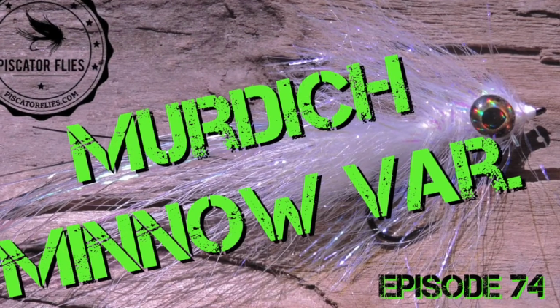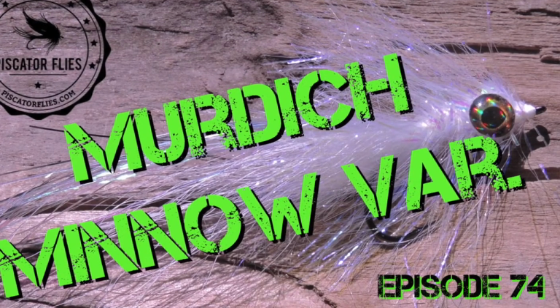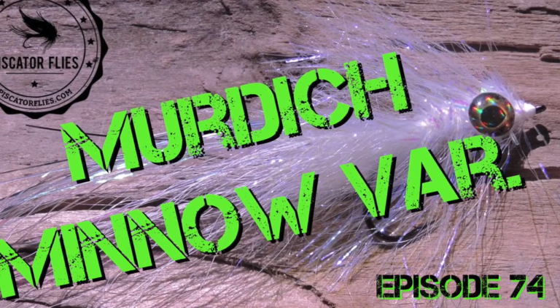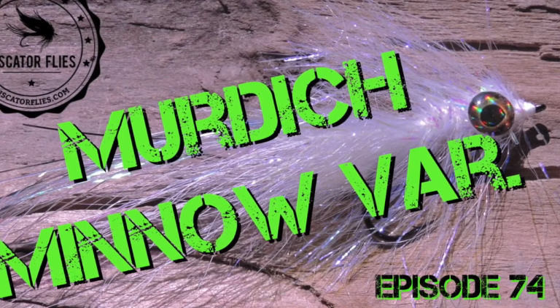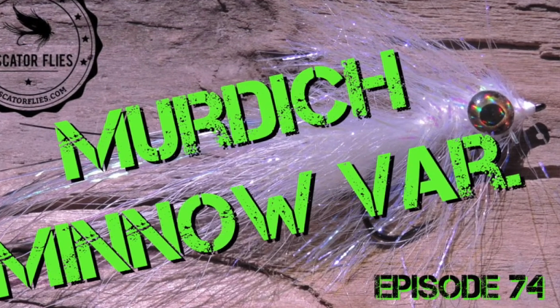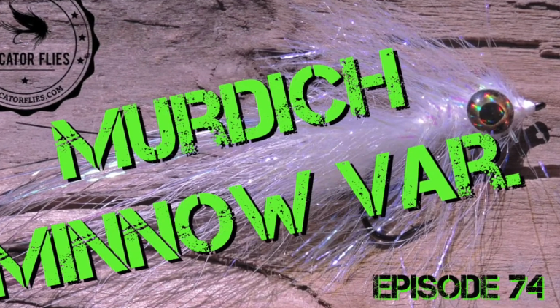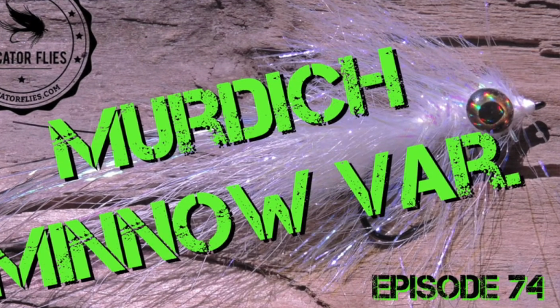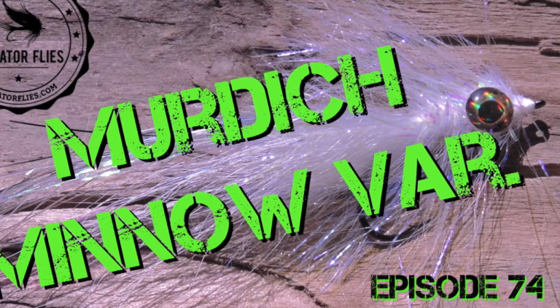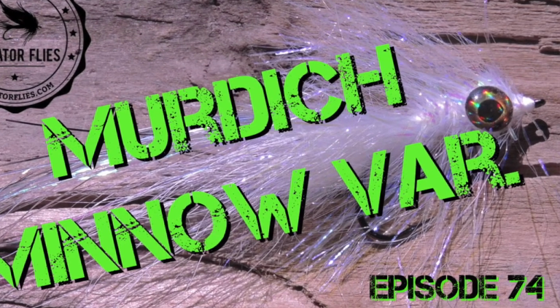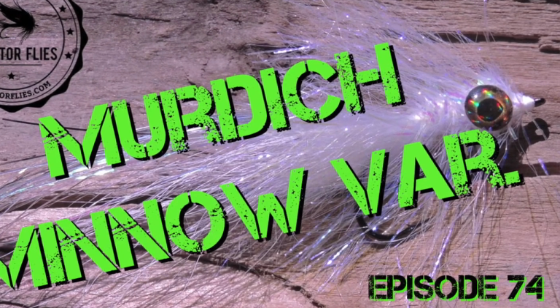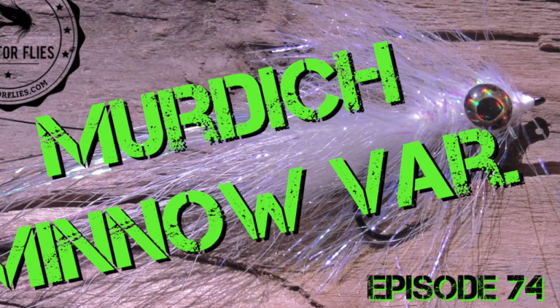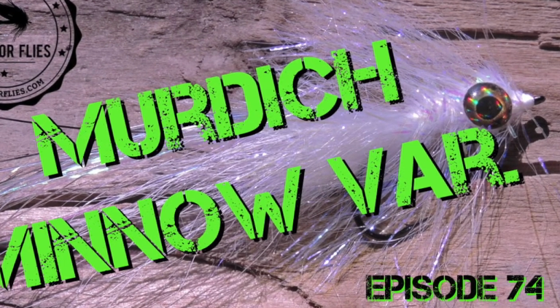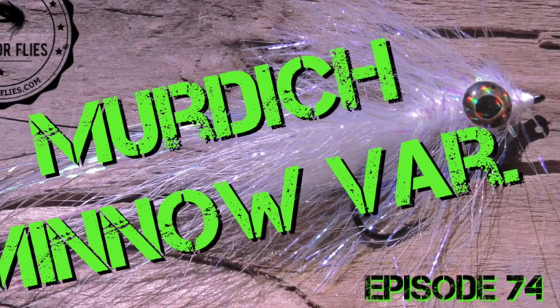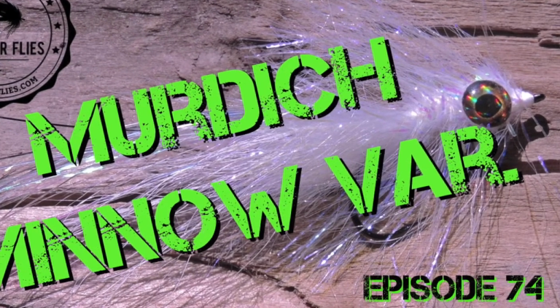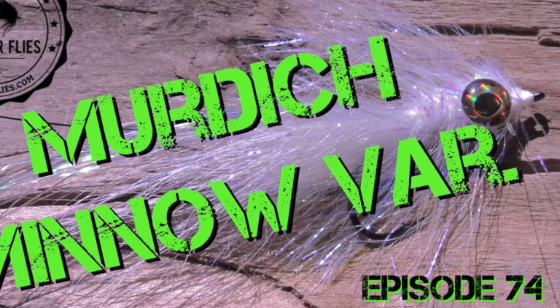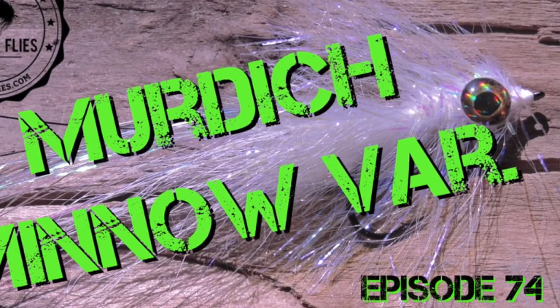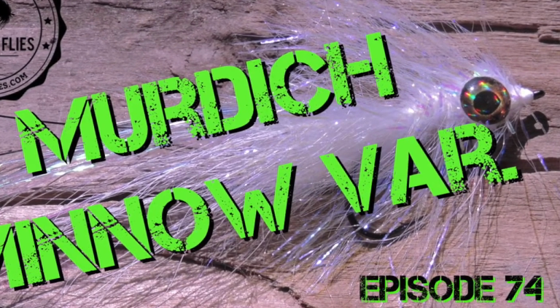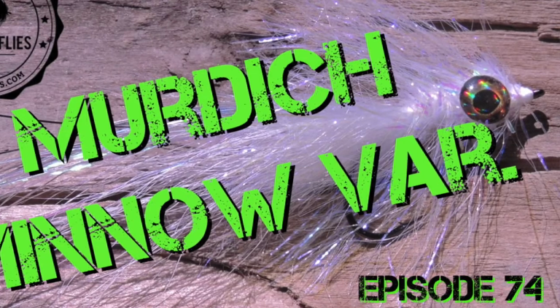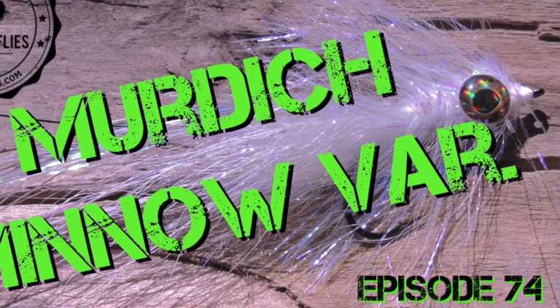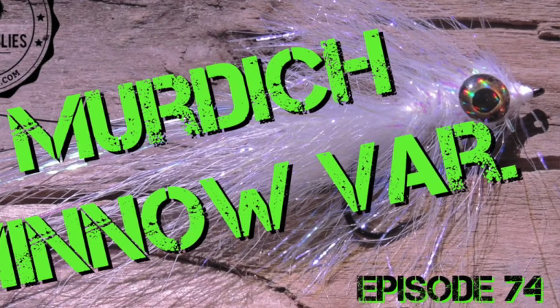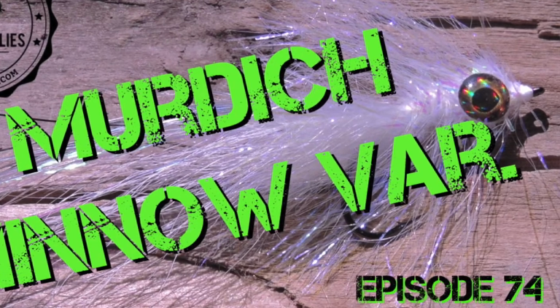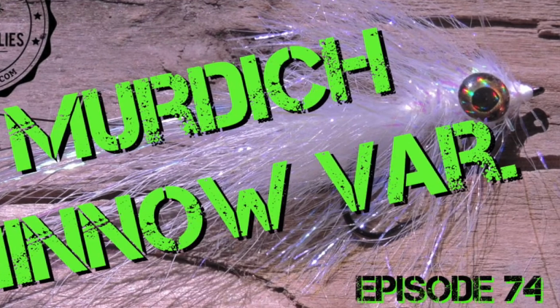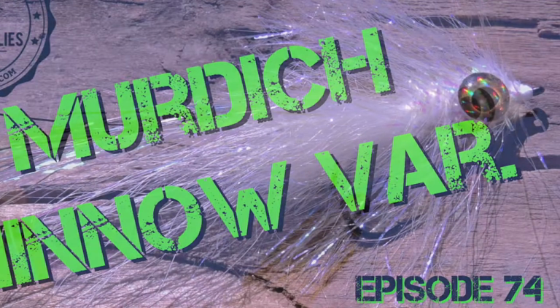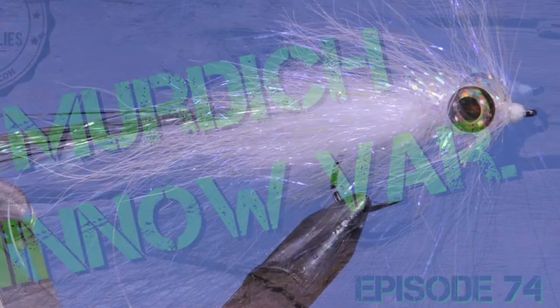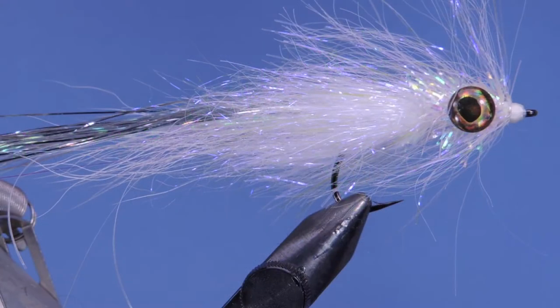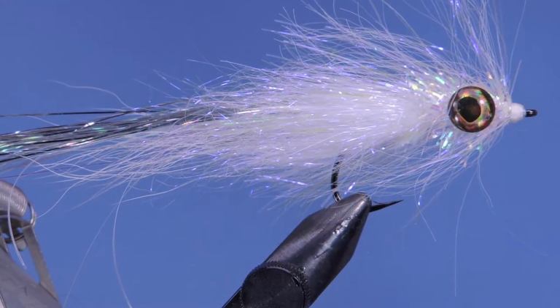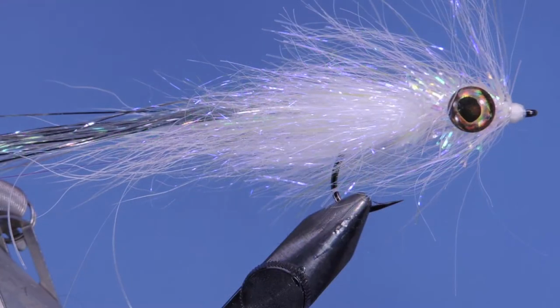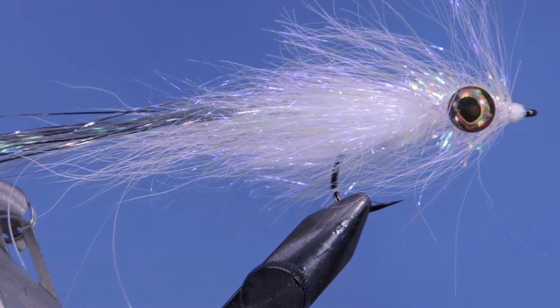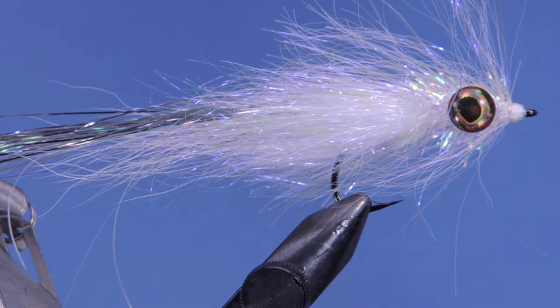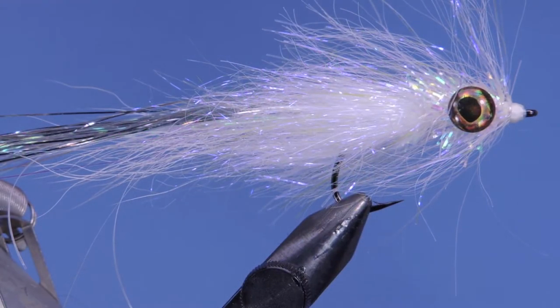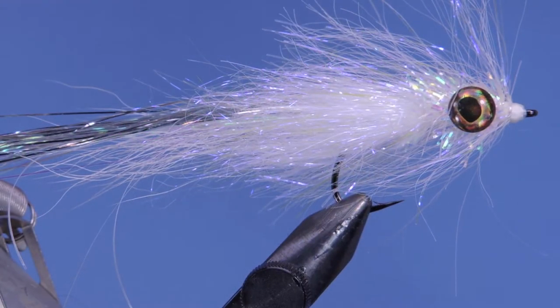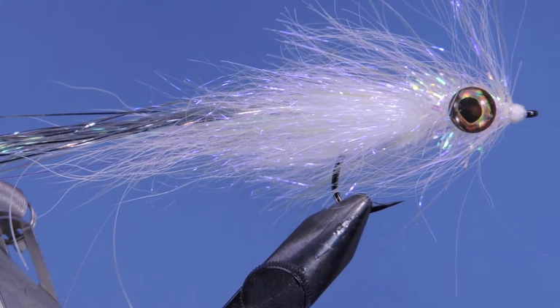Hey fly tyers, Darren here. Welcome back to another fly tying tutorial. Today we're going to be tying a variation of the Murdich Minnow.